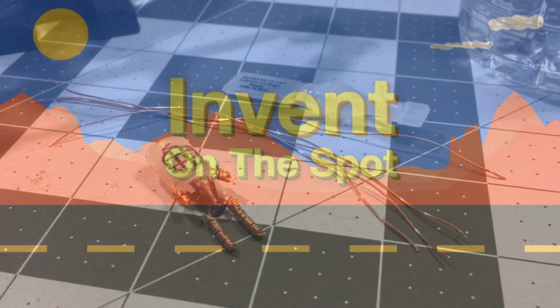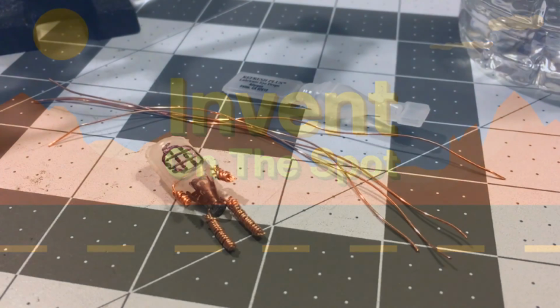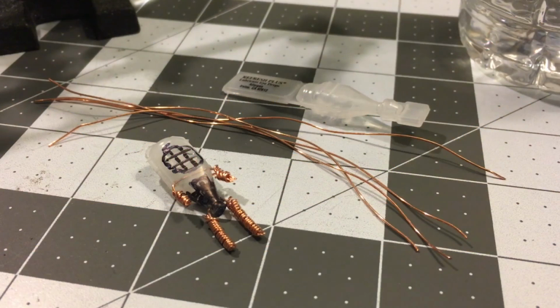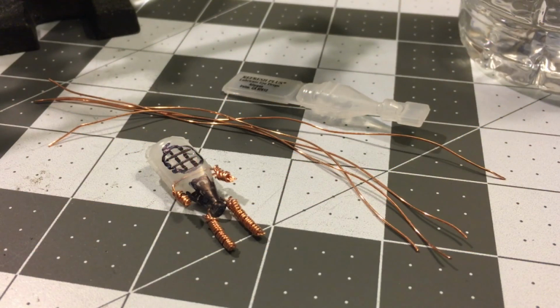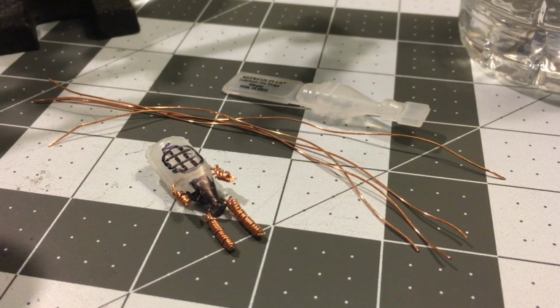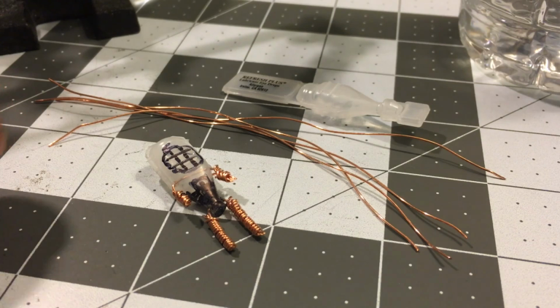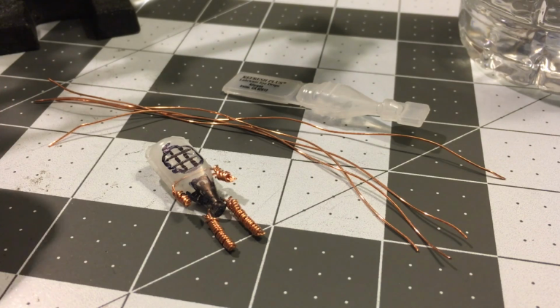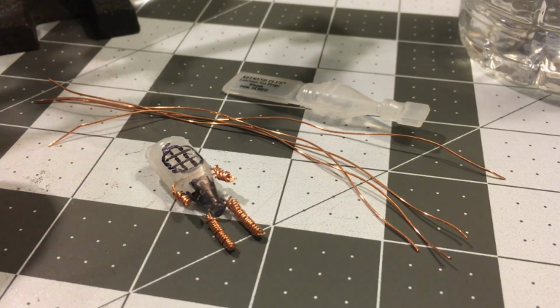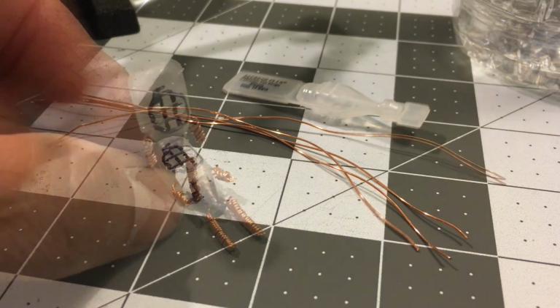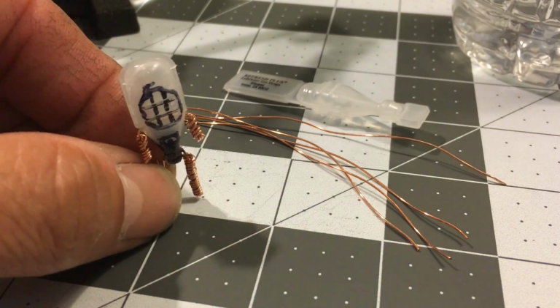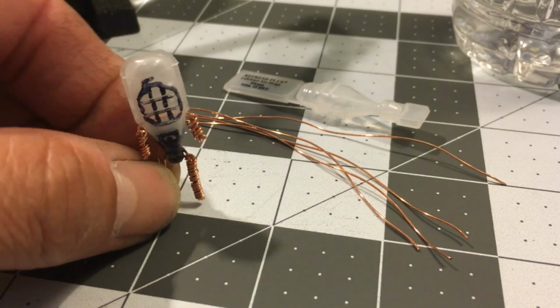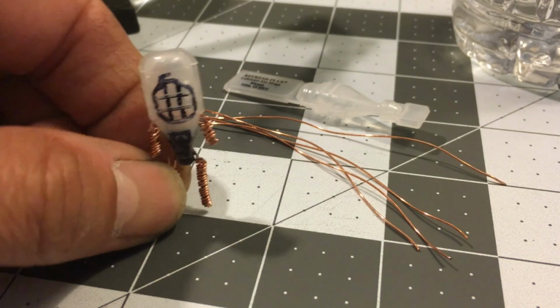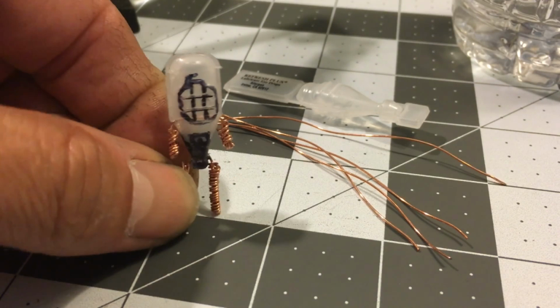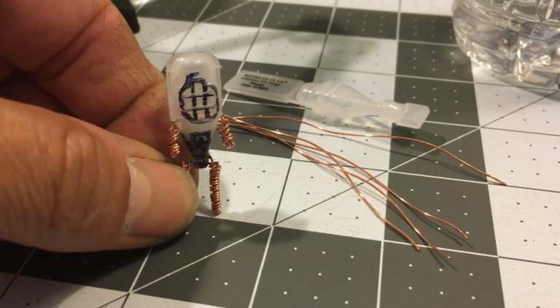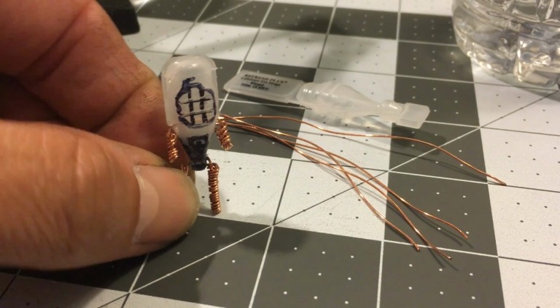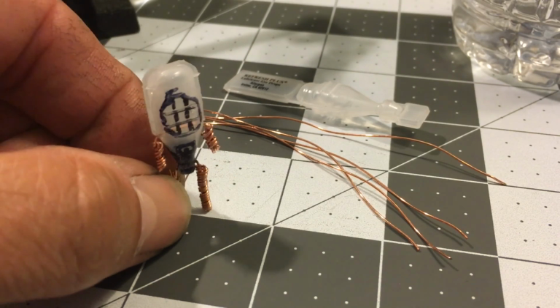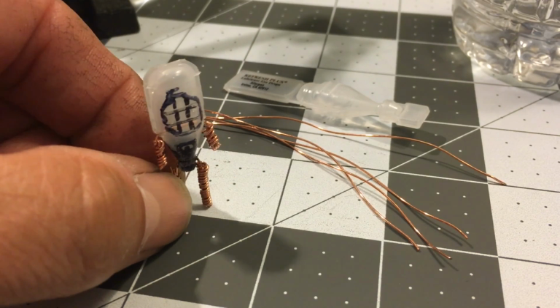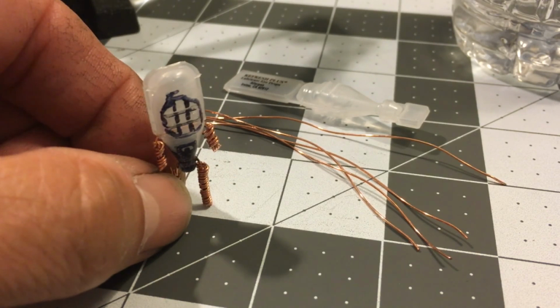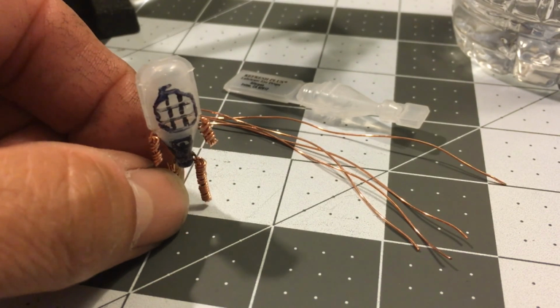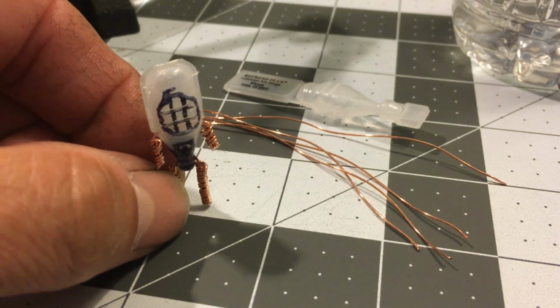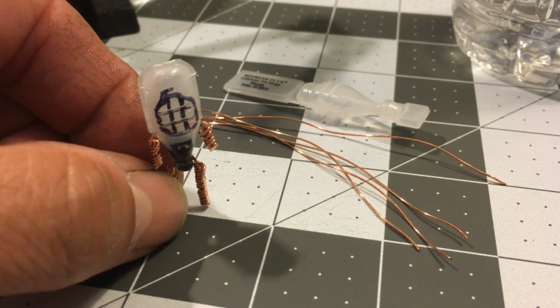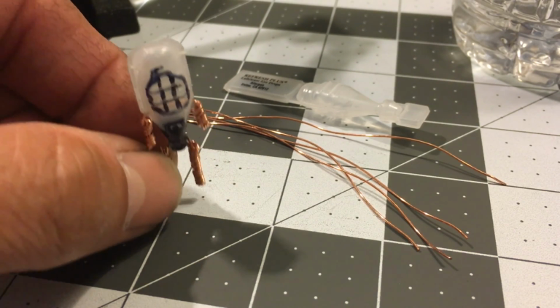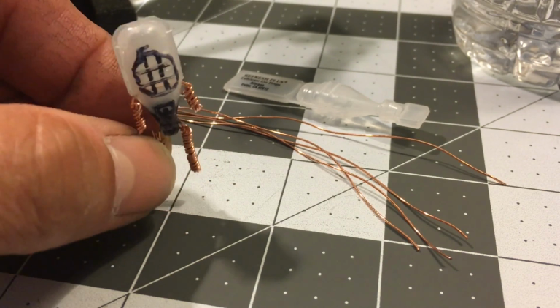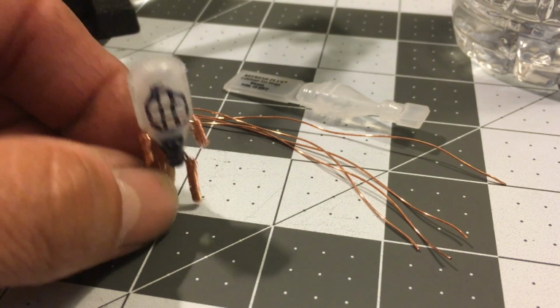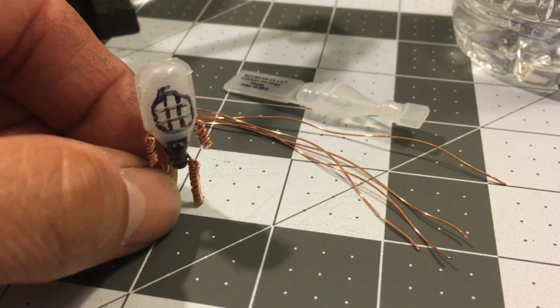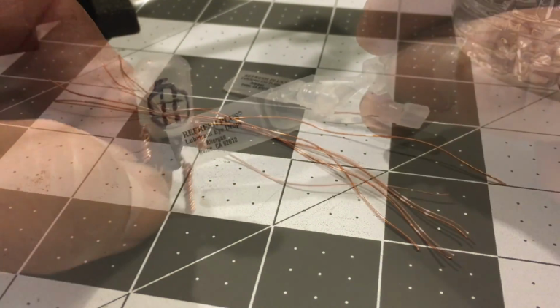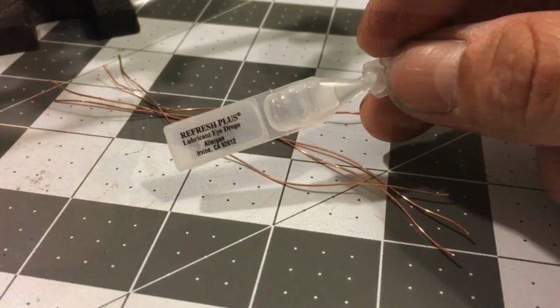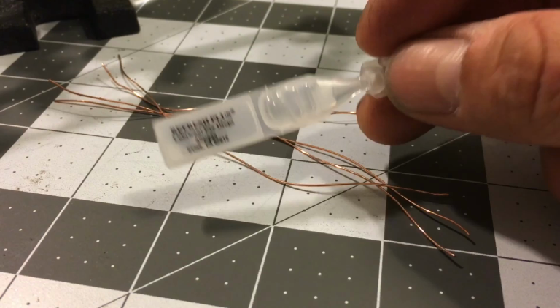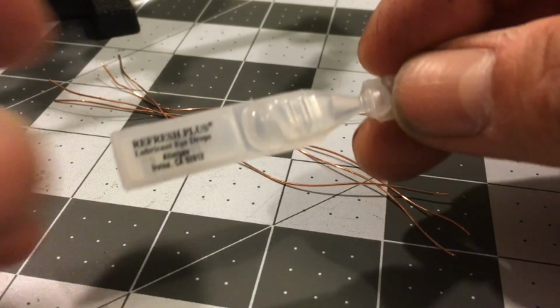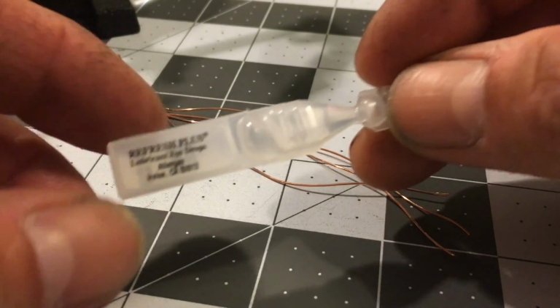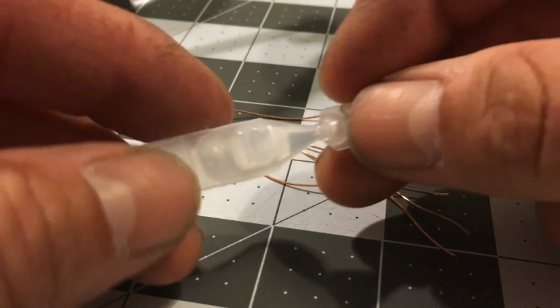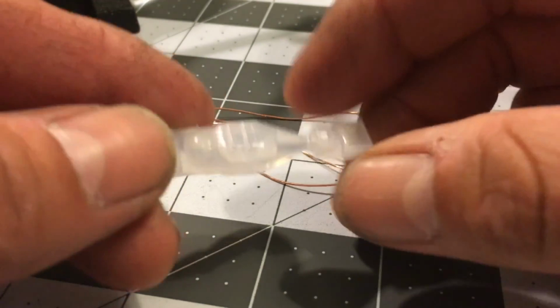Hey everyone, it's Jason. For this project, I'm making a bottle diver from a disposable tube of eye drops and some small copper wire.